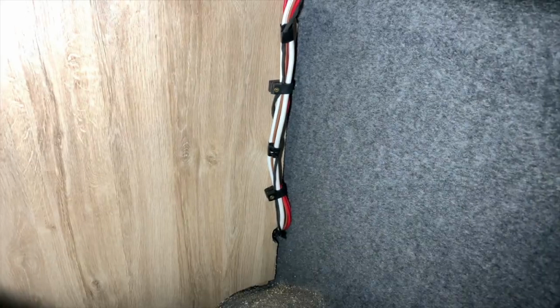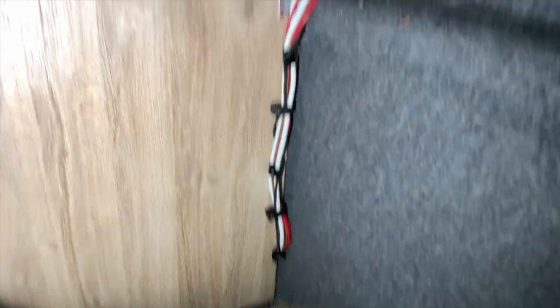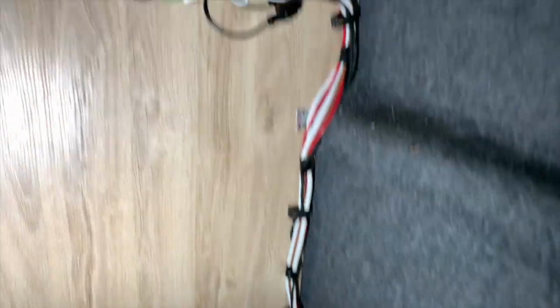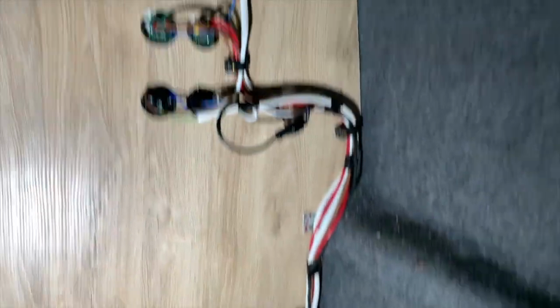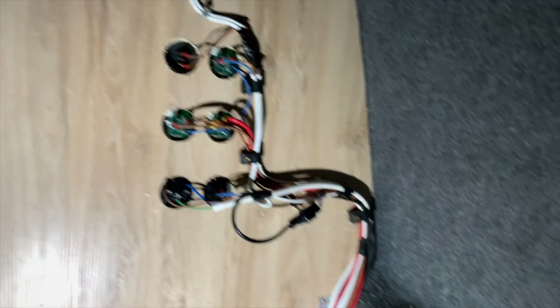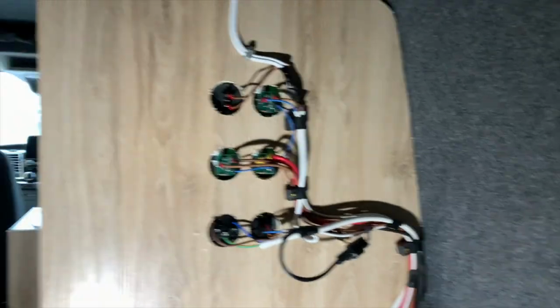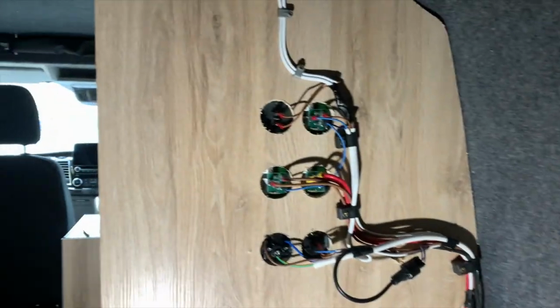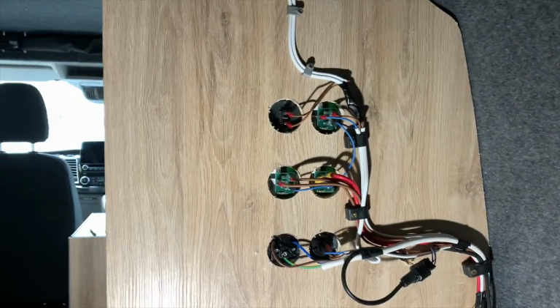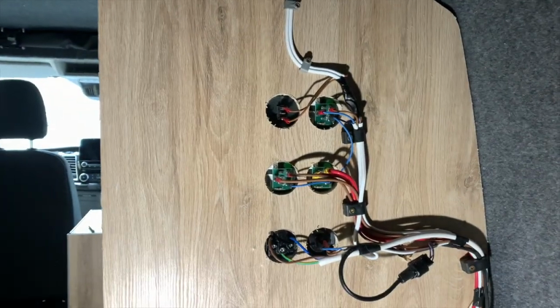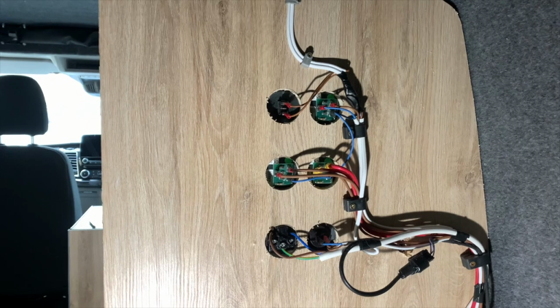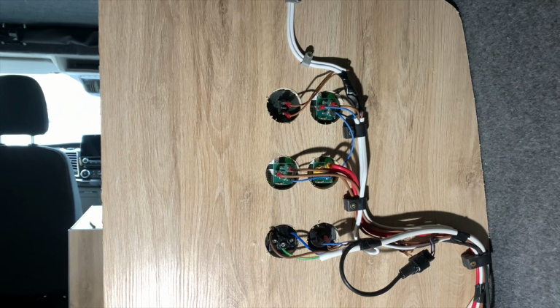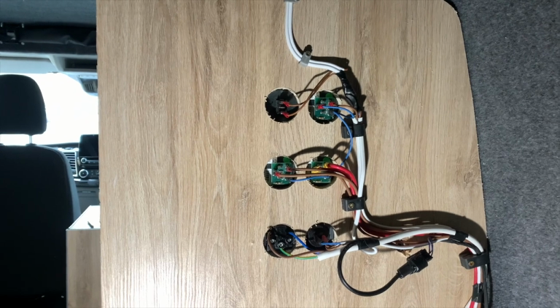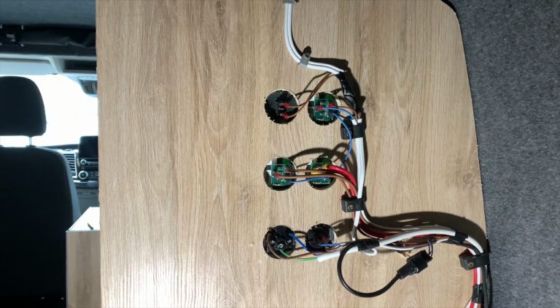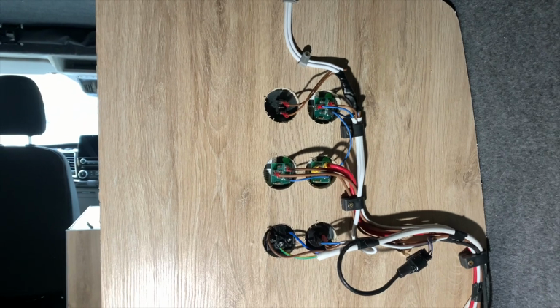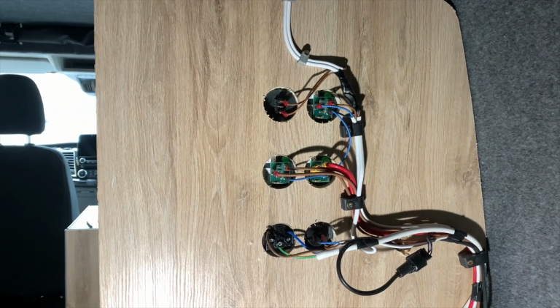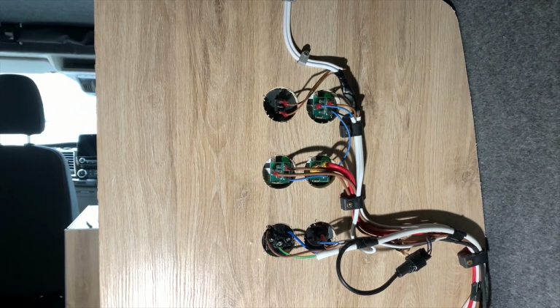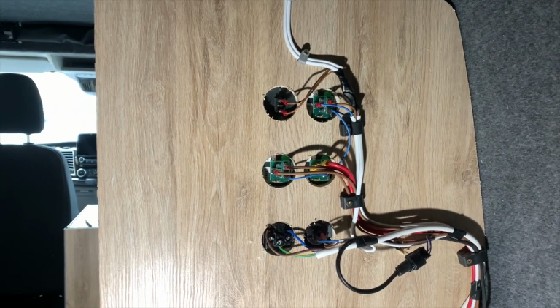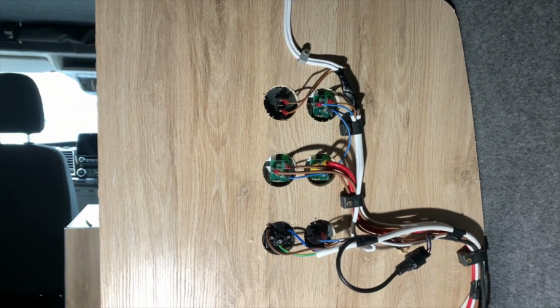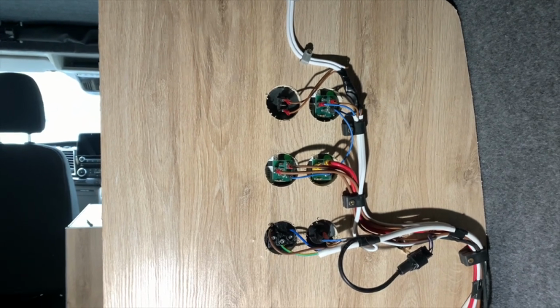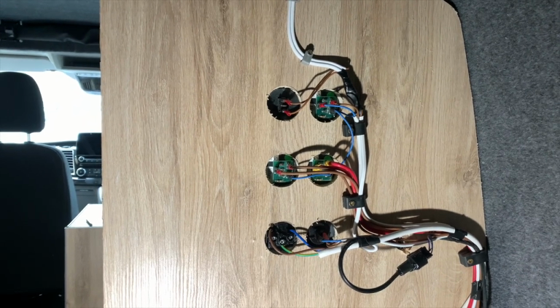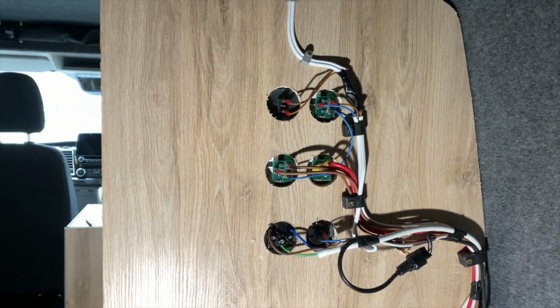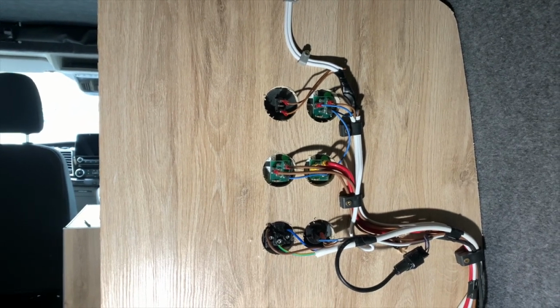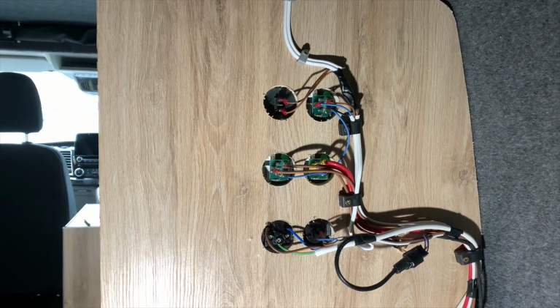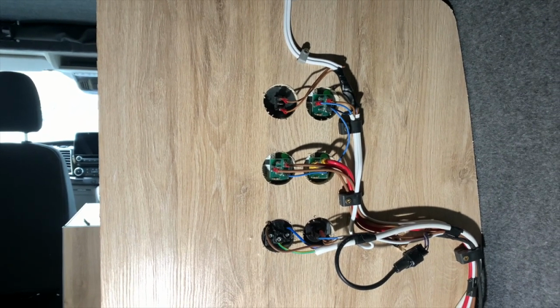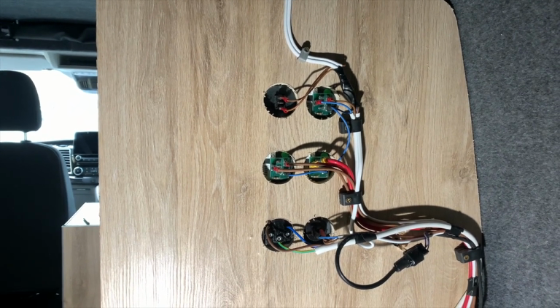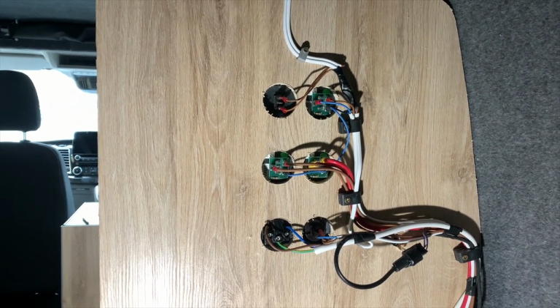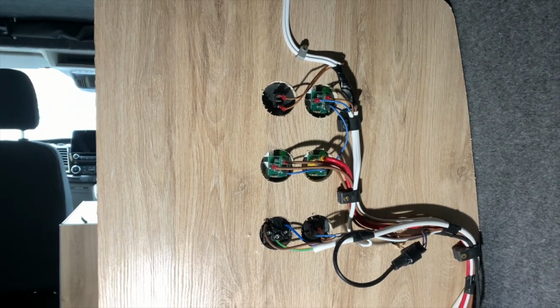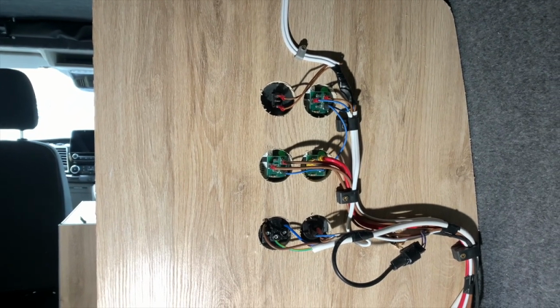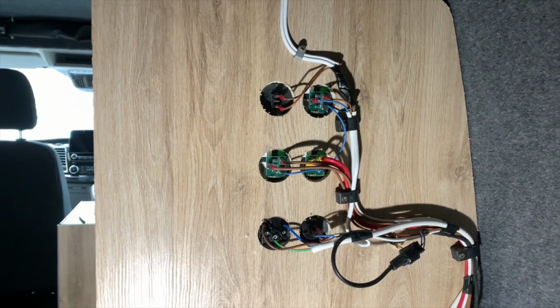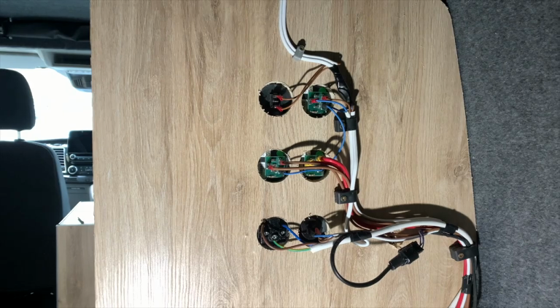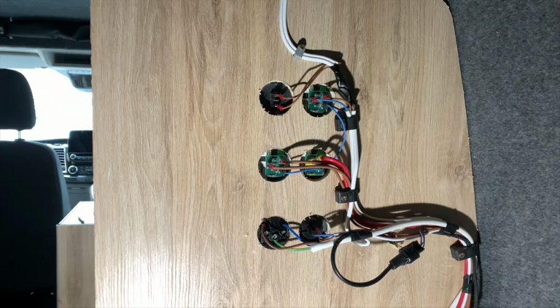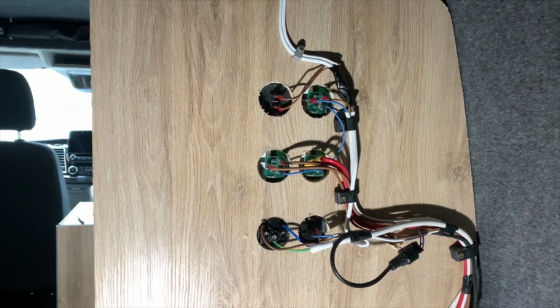Right, there we go. Now you'll see why I do it before I build the wardrobe, because it's a lot of wiring to do with your head stuck inside a wardrobe.